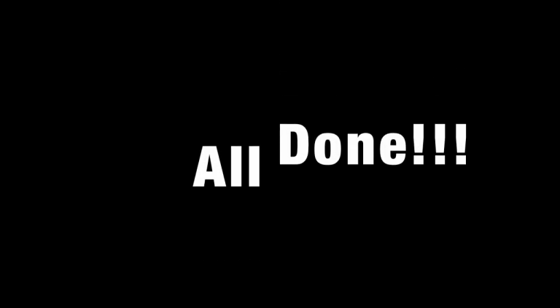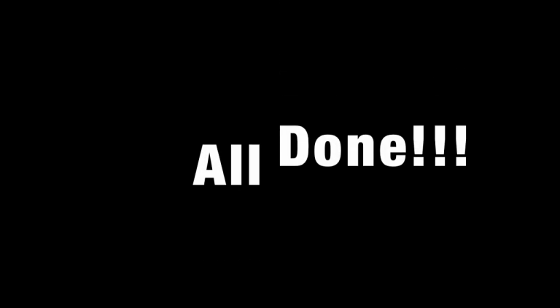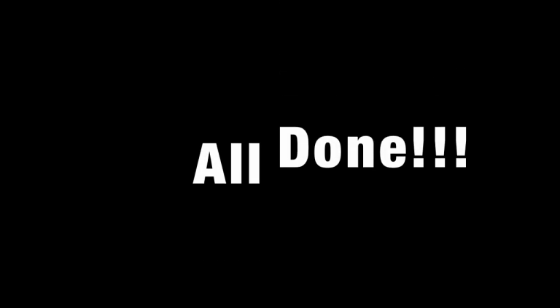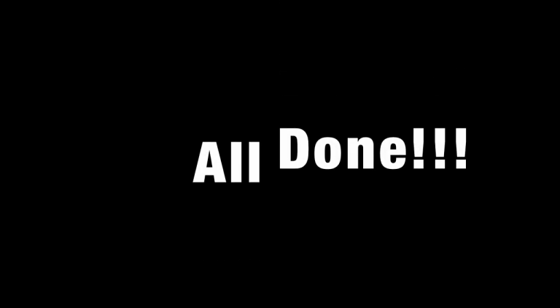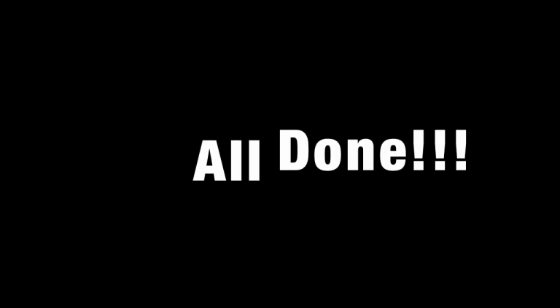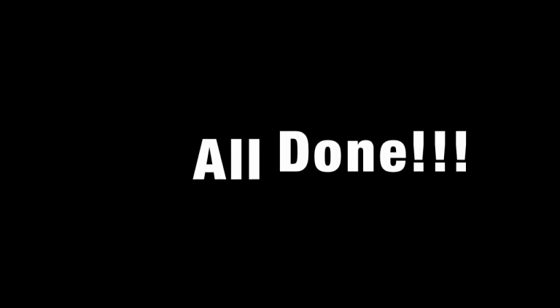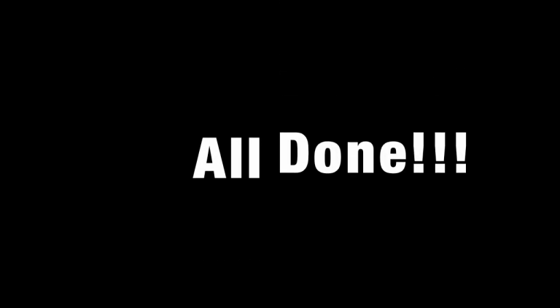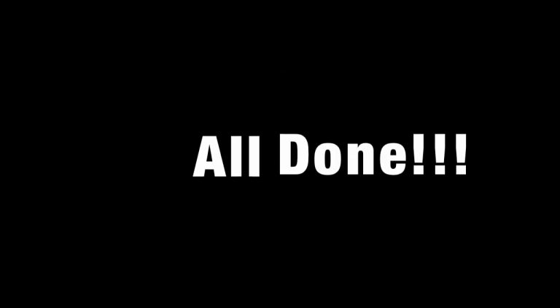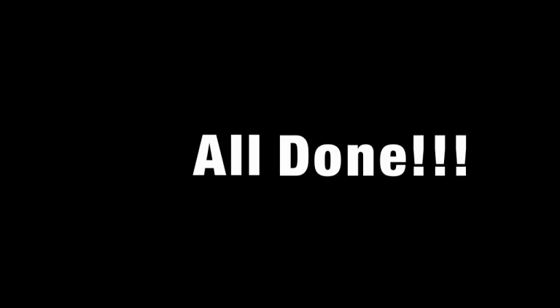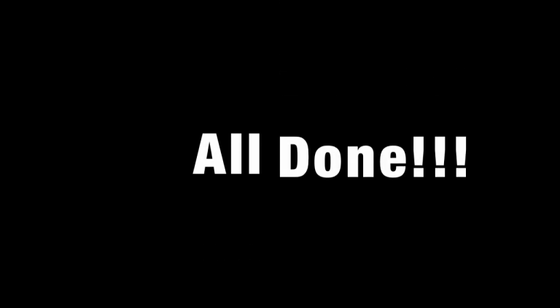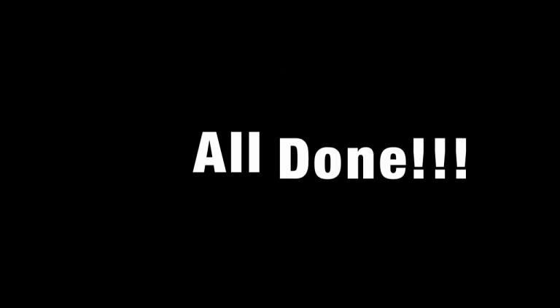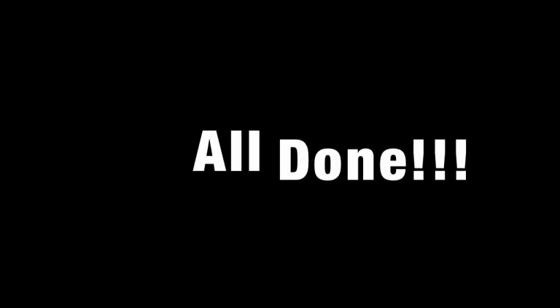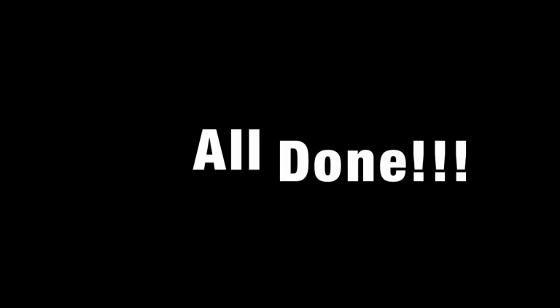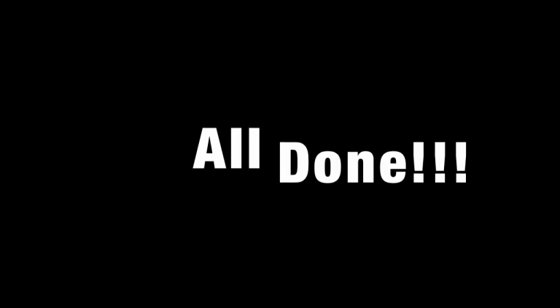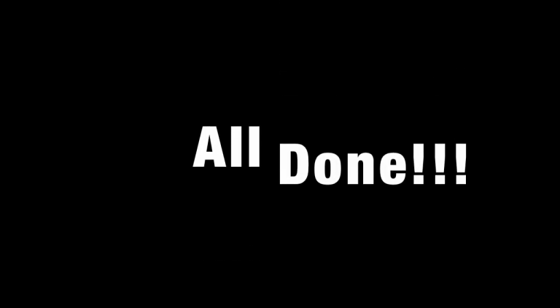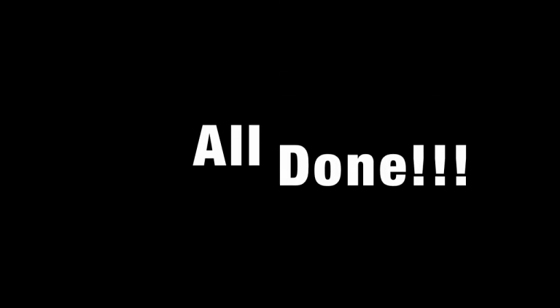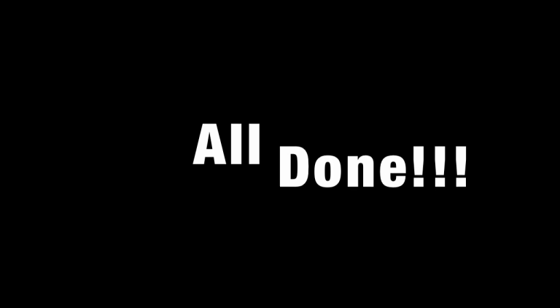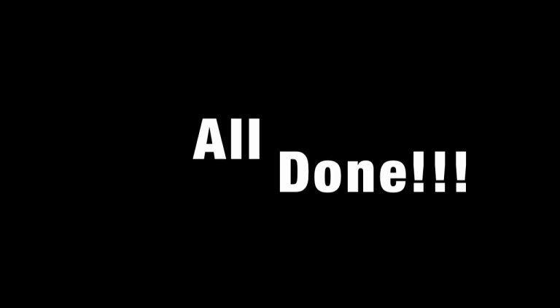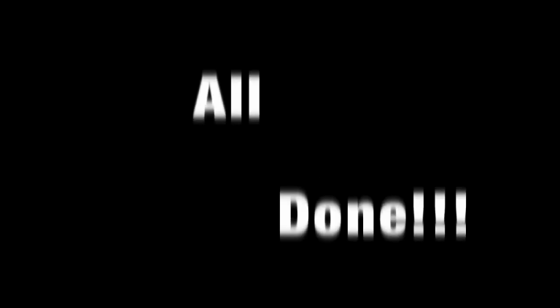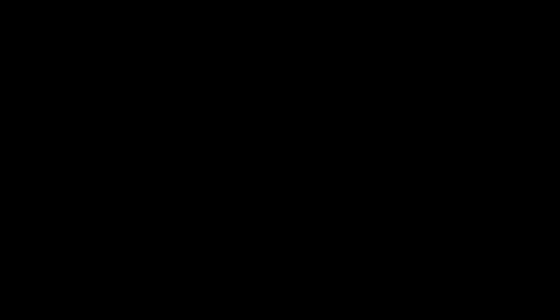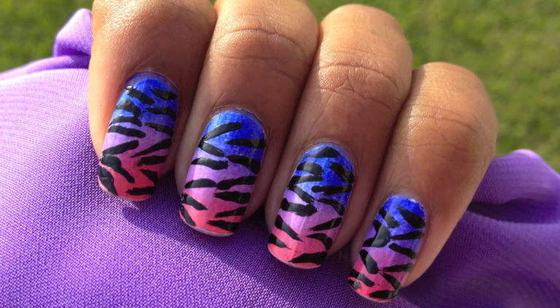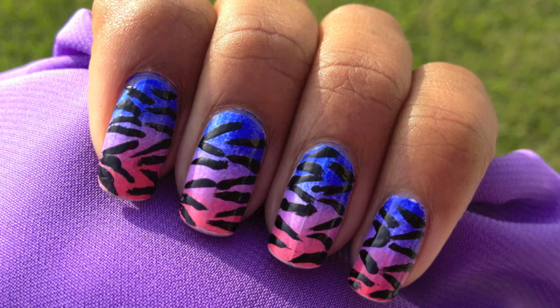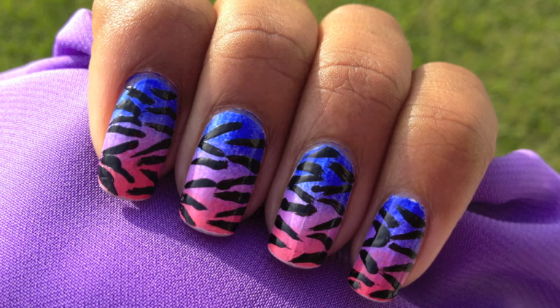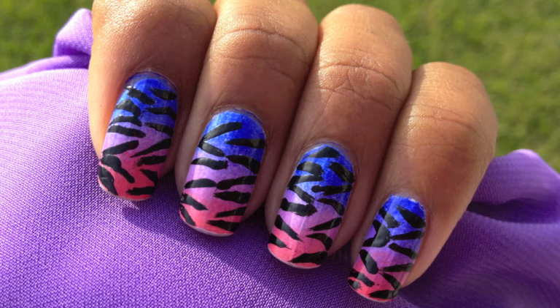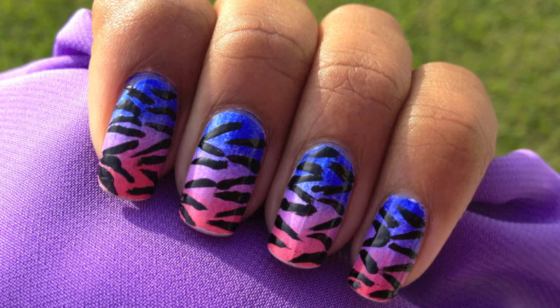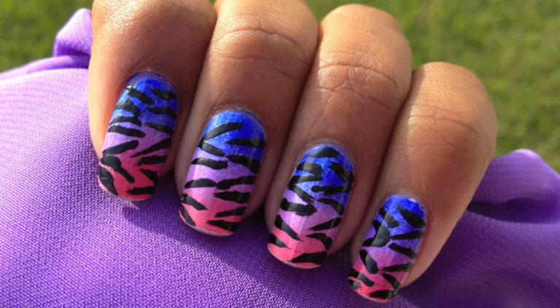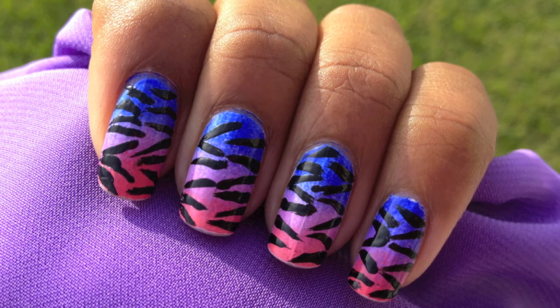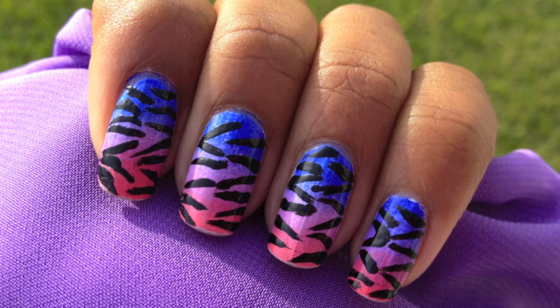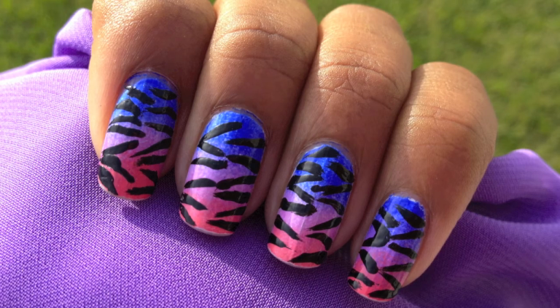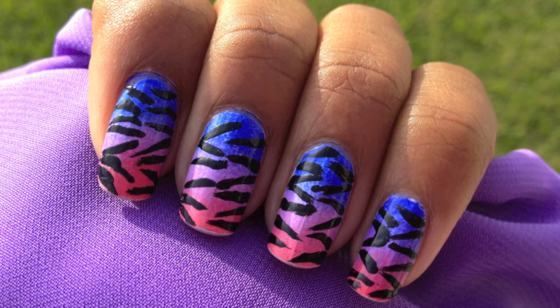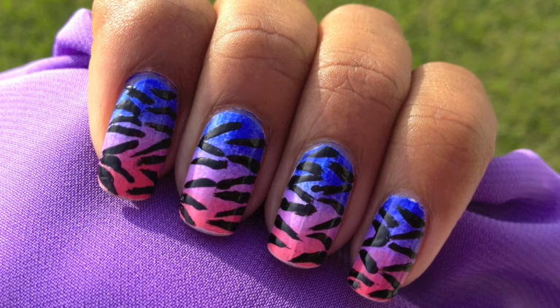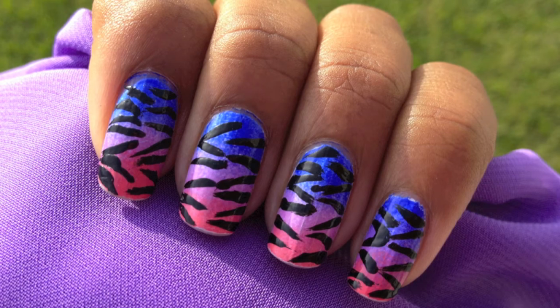And now we're all done. Your ombre zebra nails are complete.